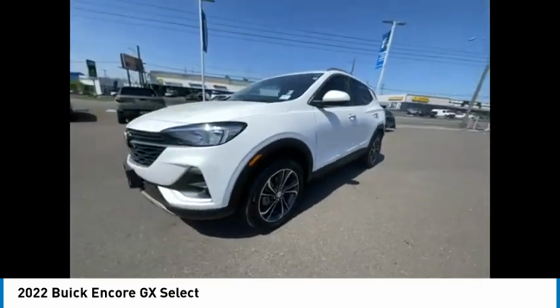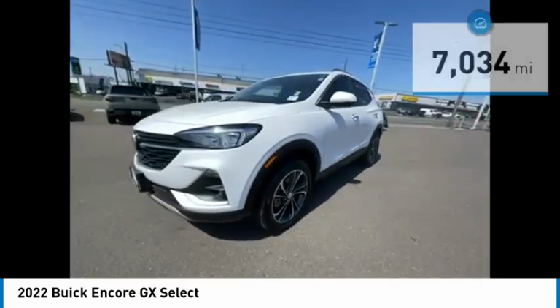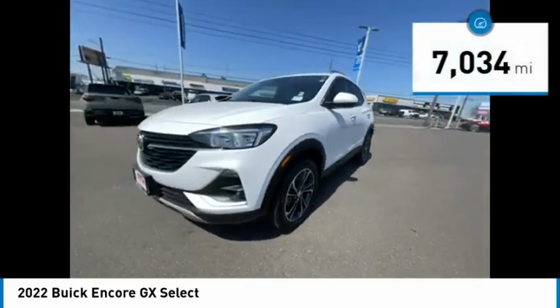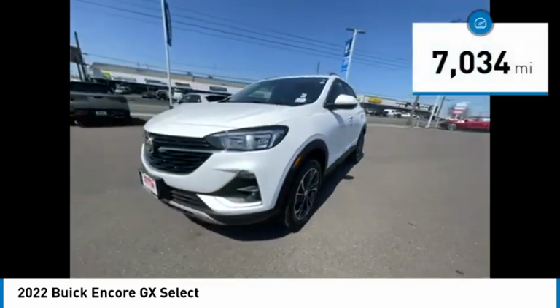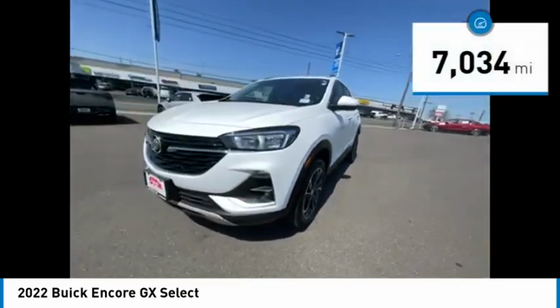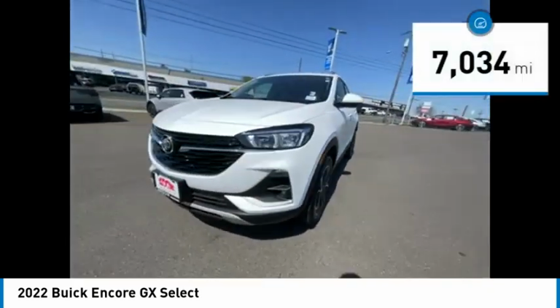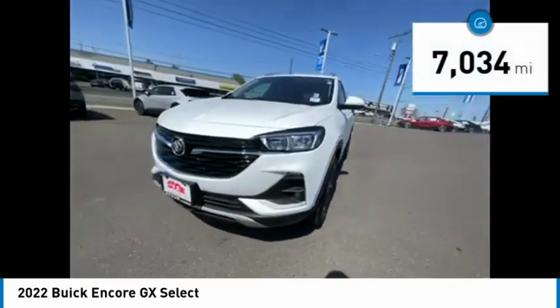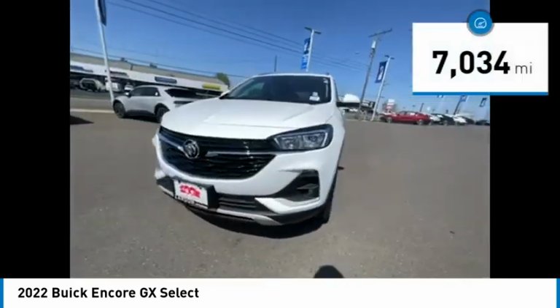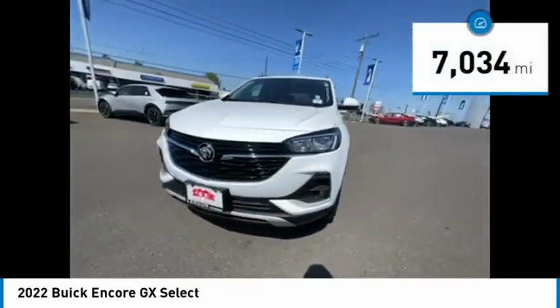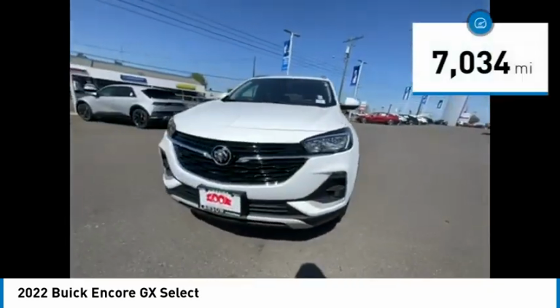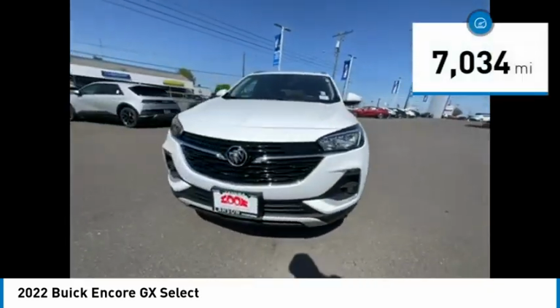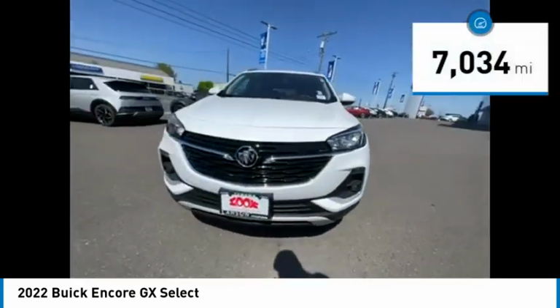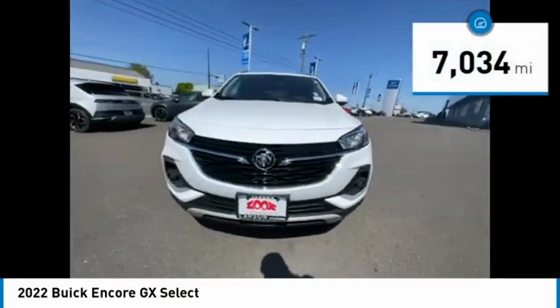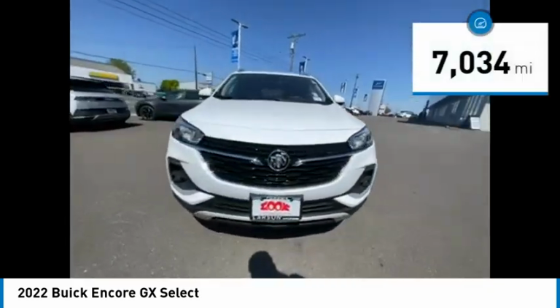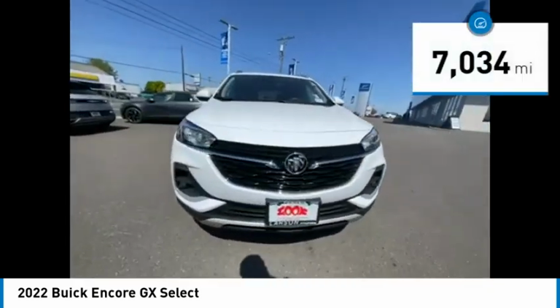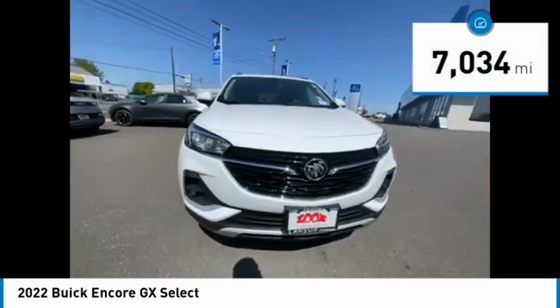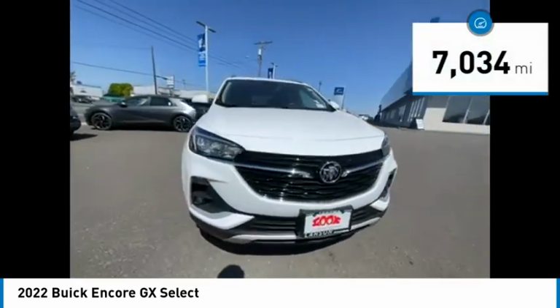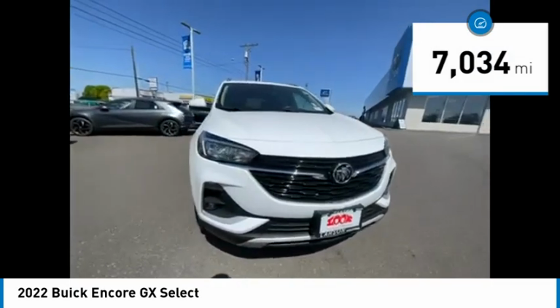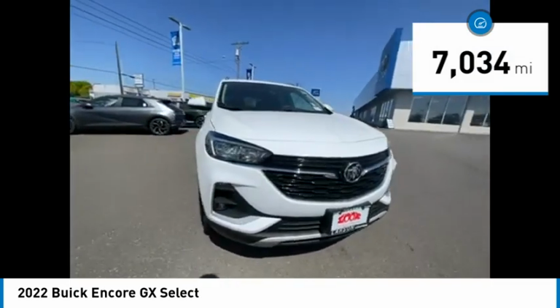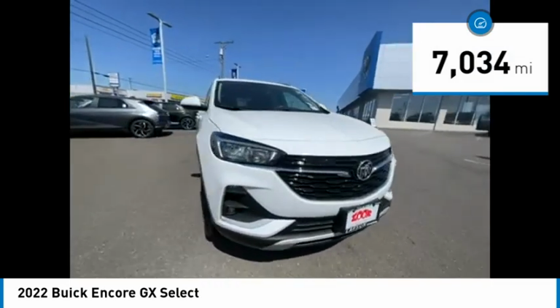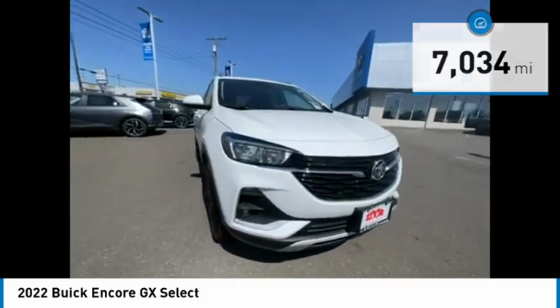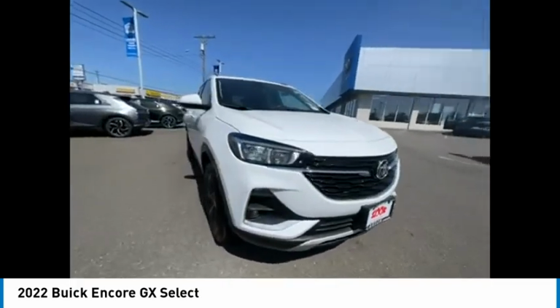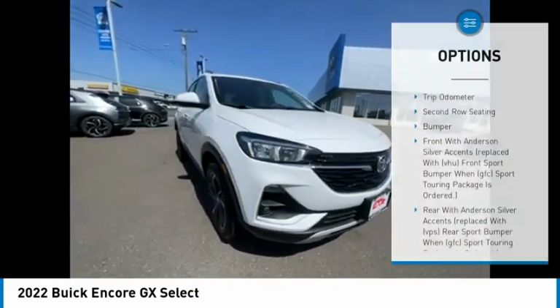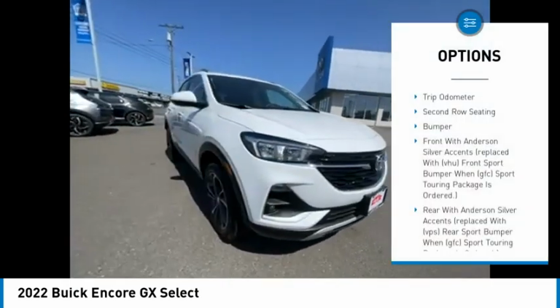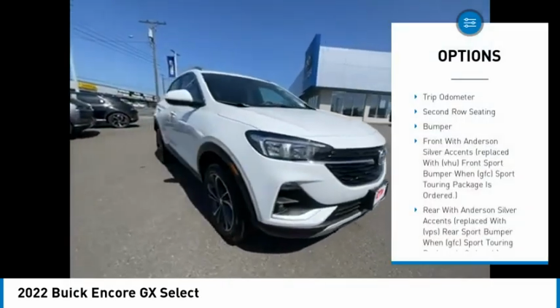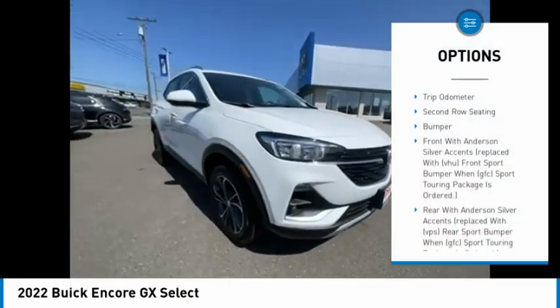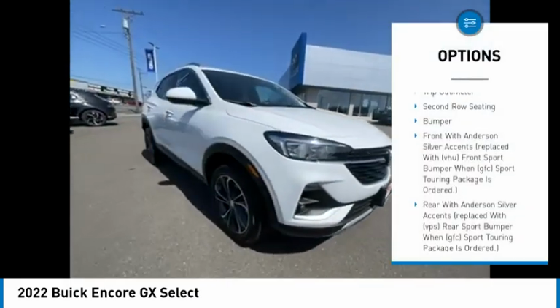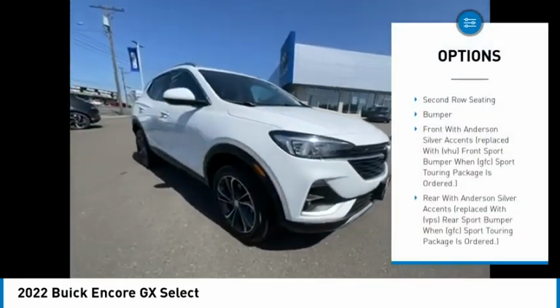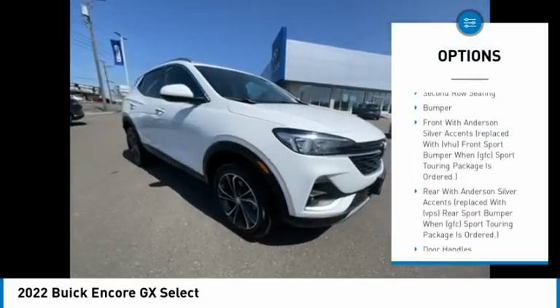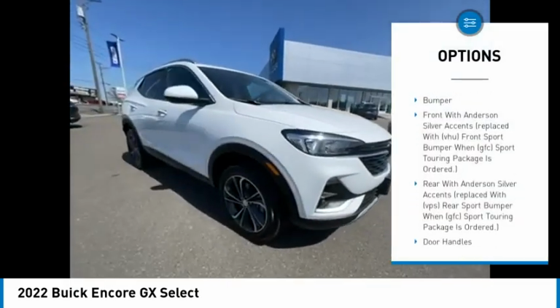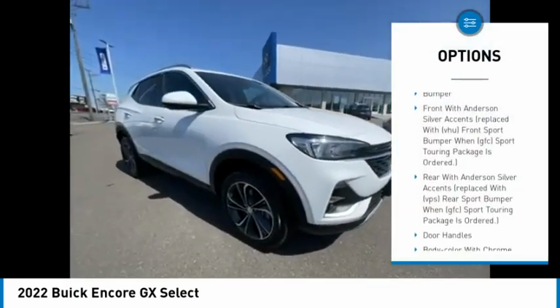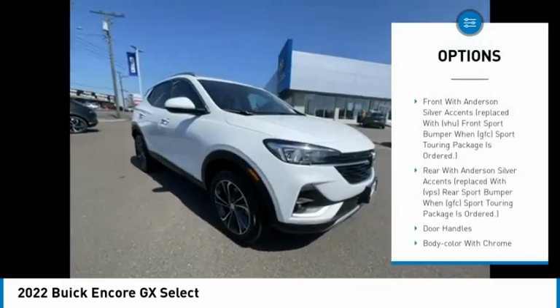This vehicle has less than 8,000 miles. Here are some of this vehicle's great options: trip odometer, second row seating.